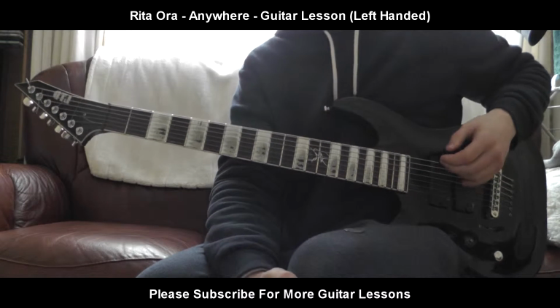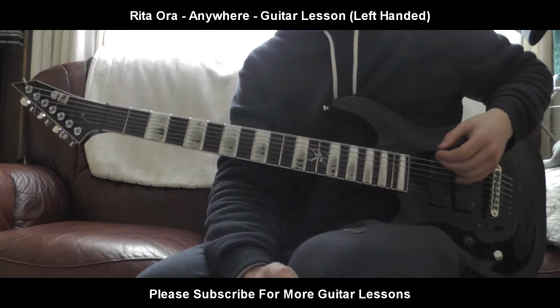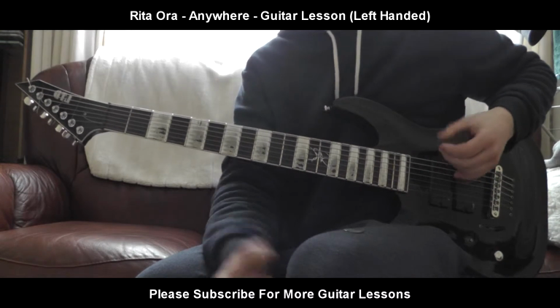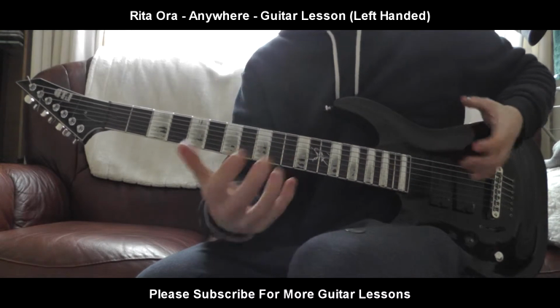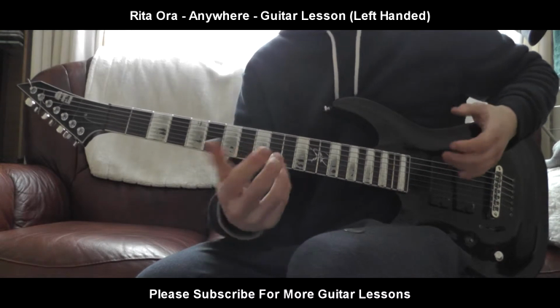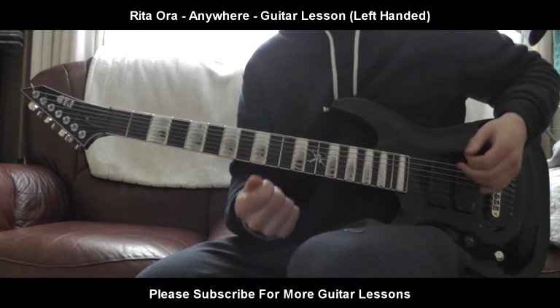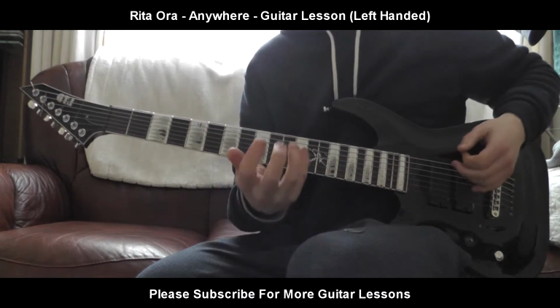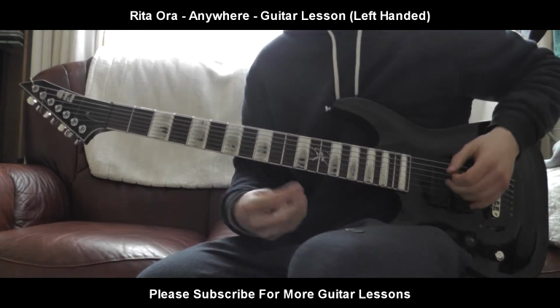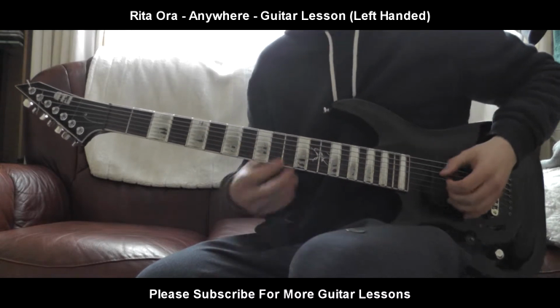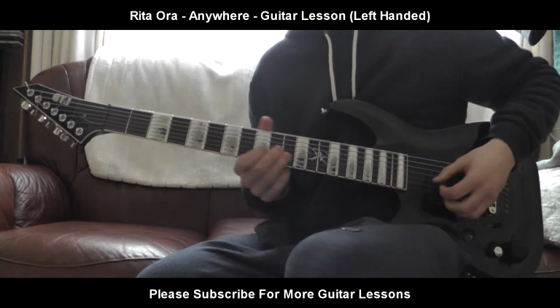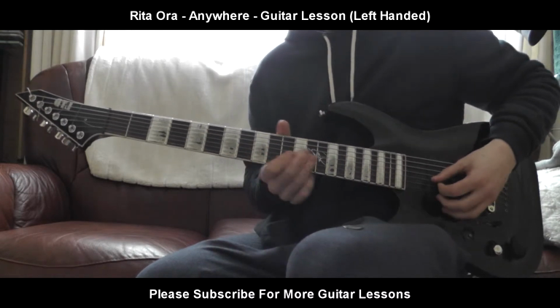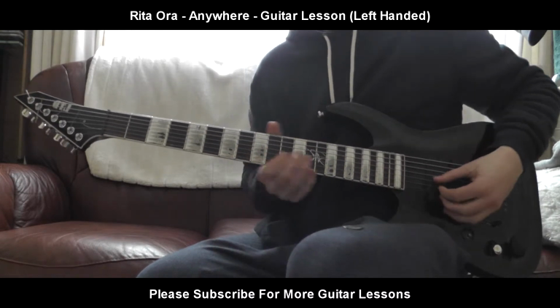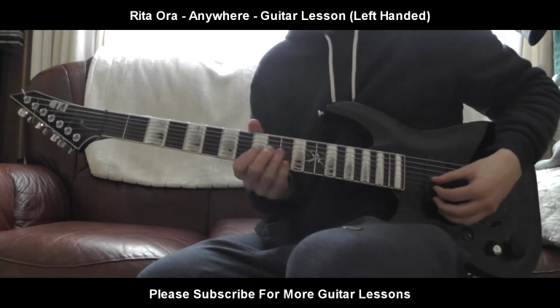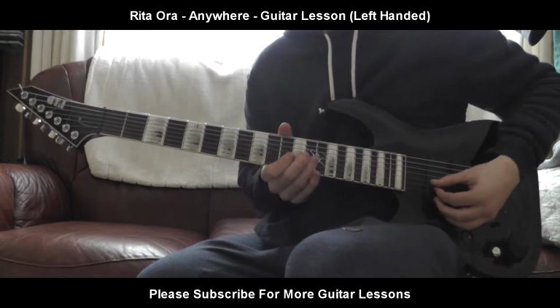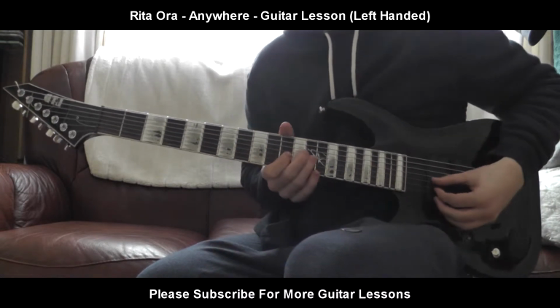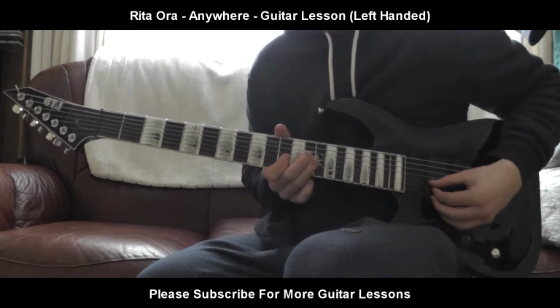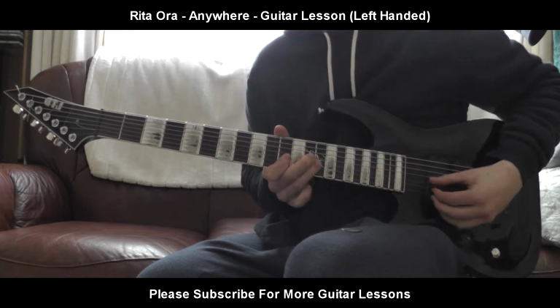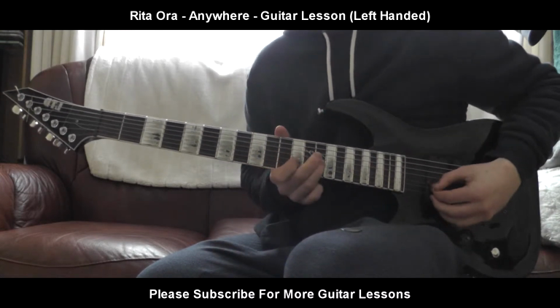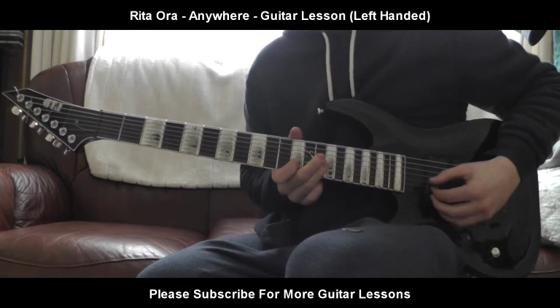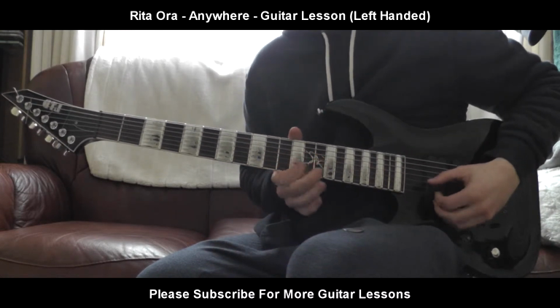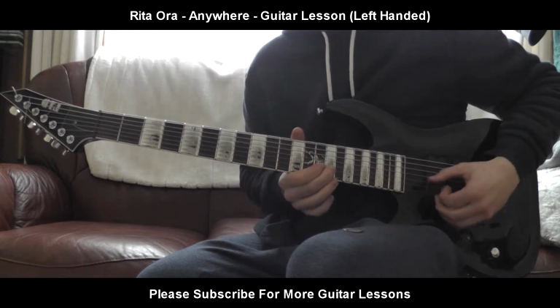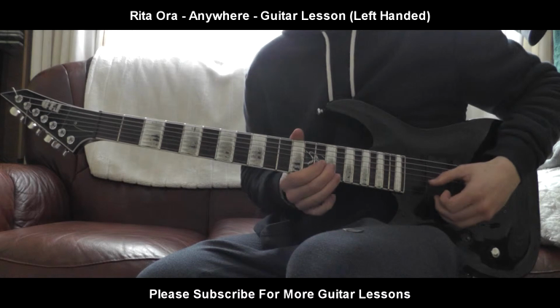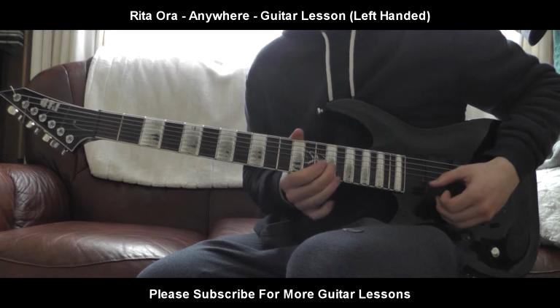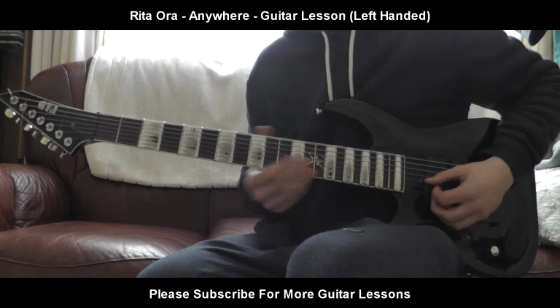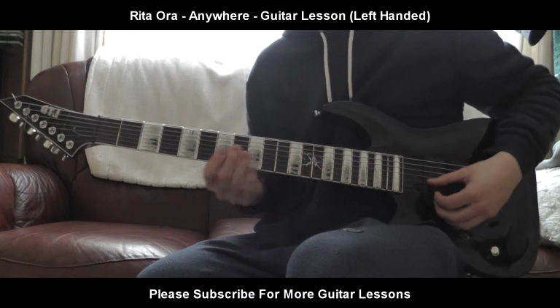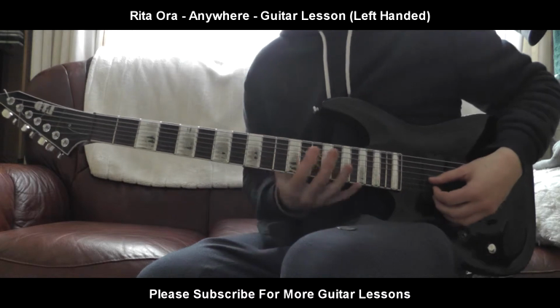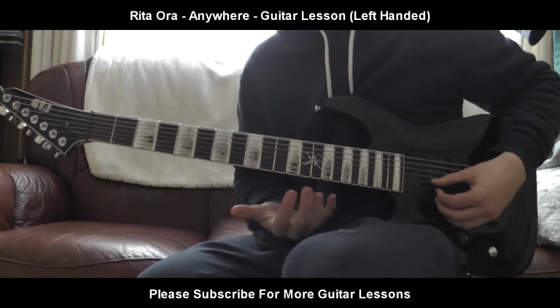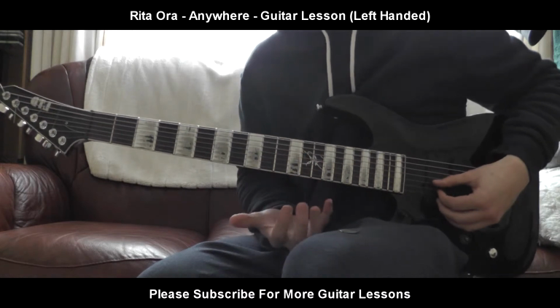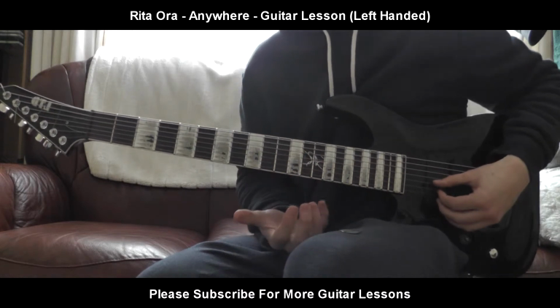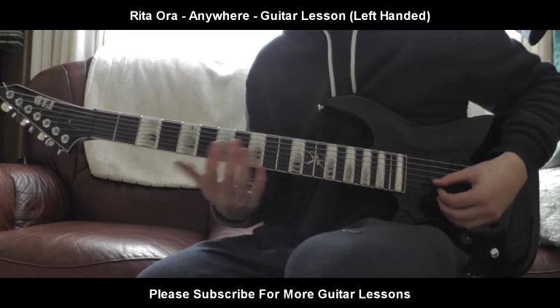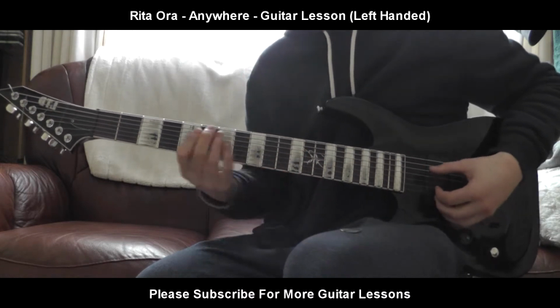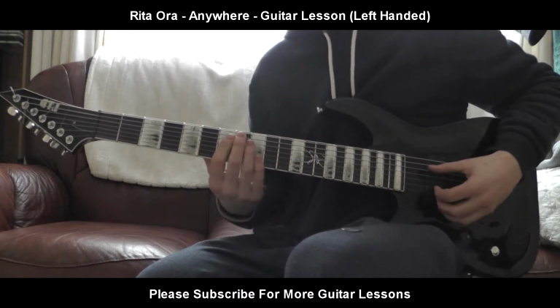The very first little lead riff that comes into the song is just right here, it's quite nice. So I'm going to show you that first and then I'll show you the main part.